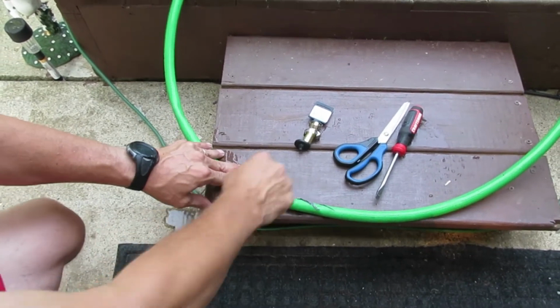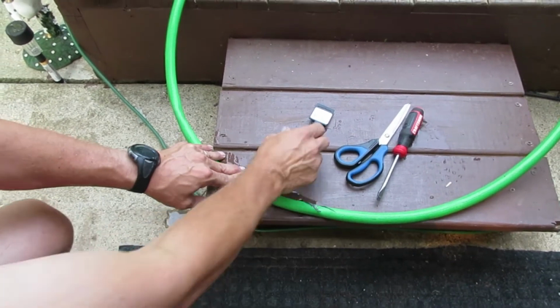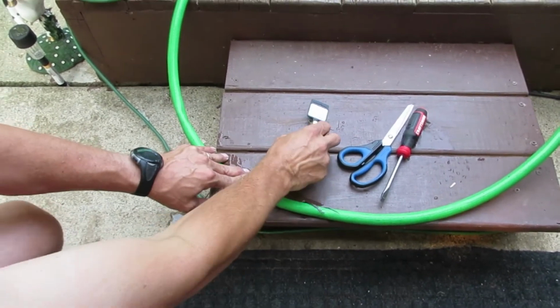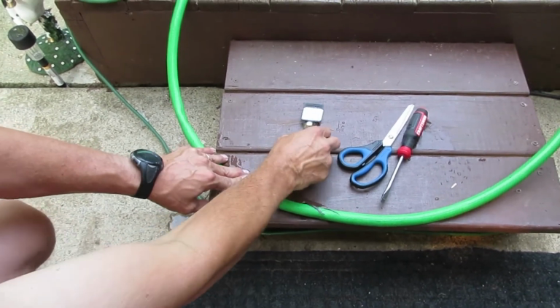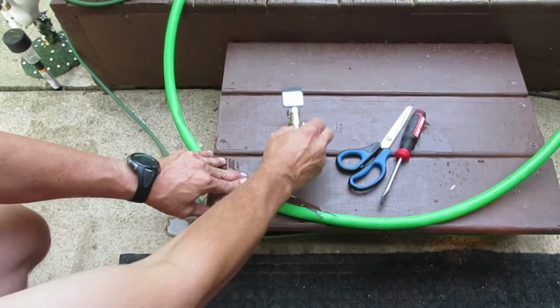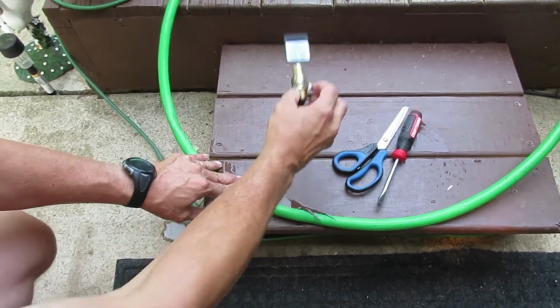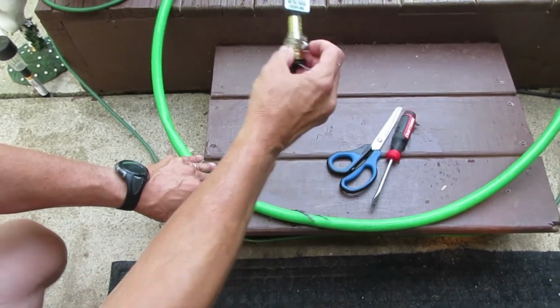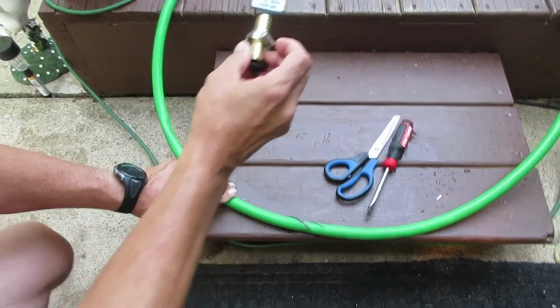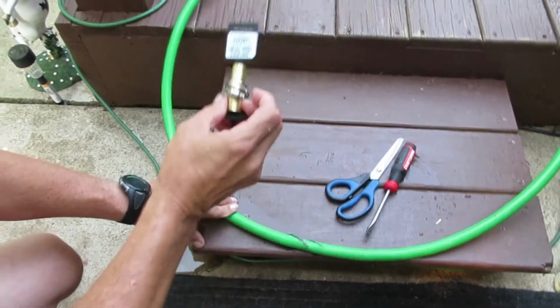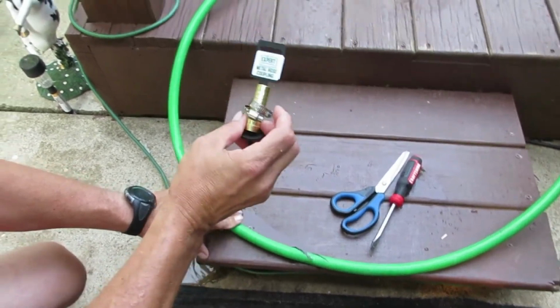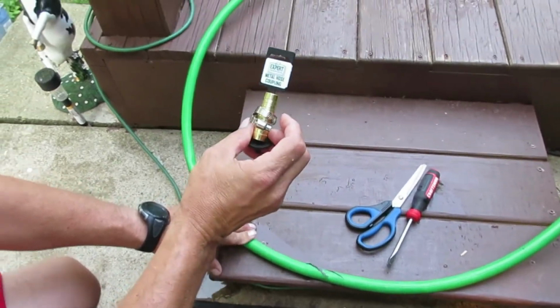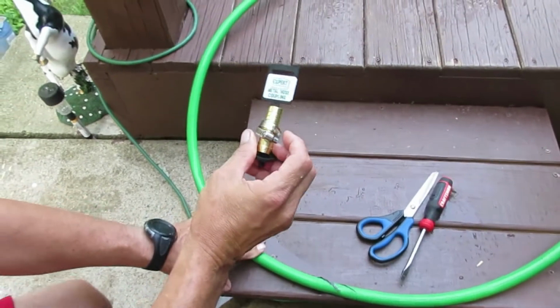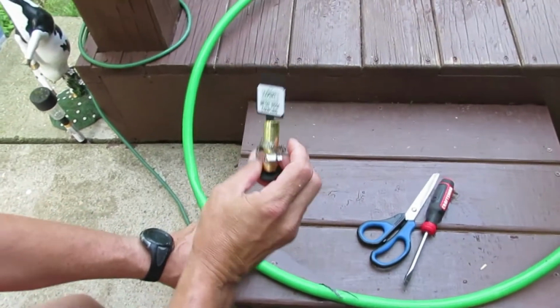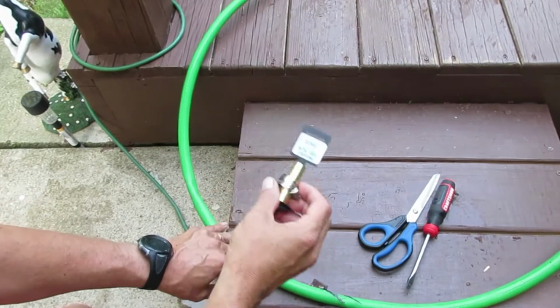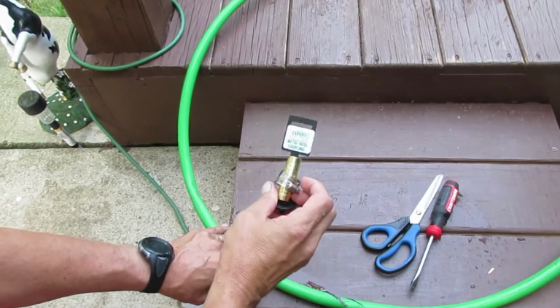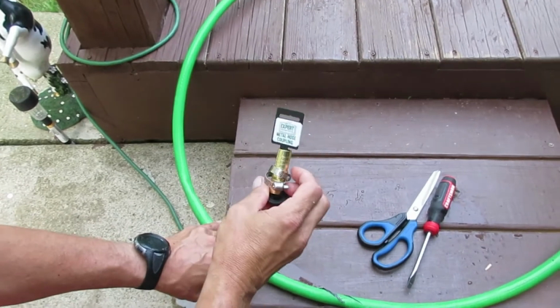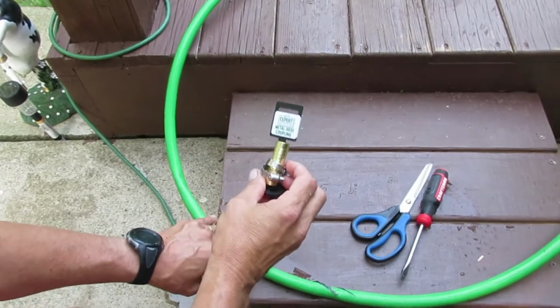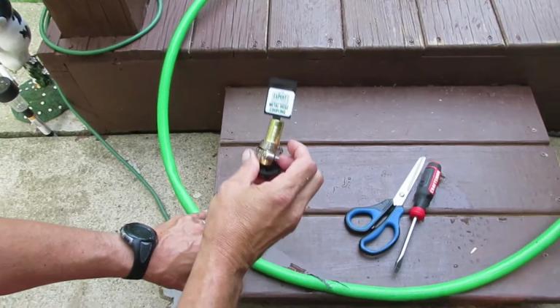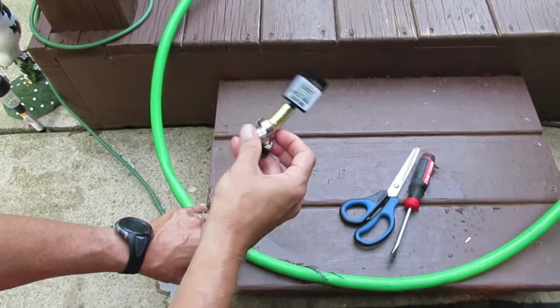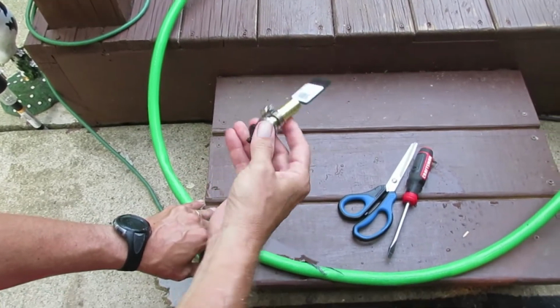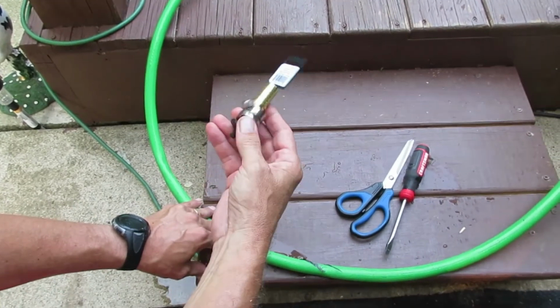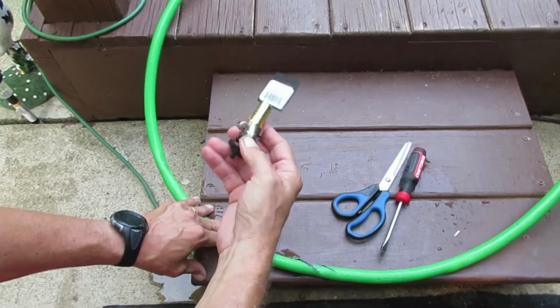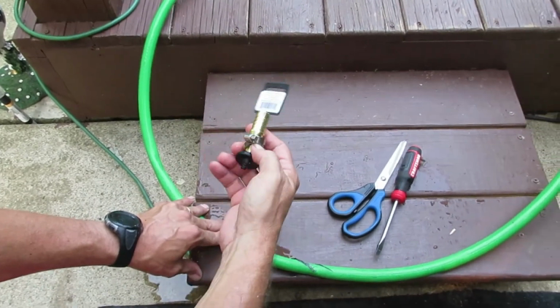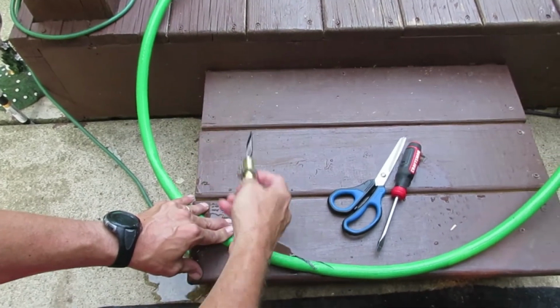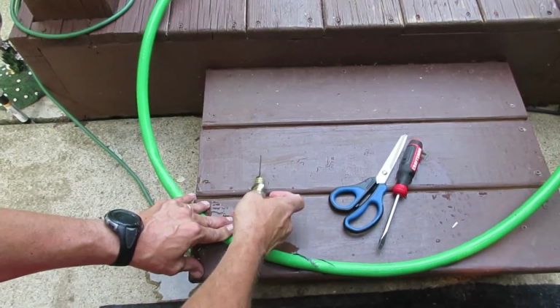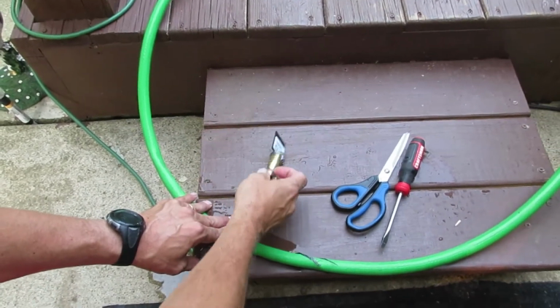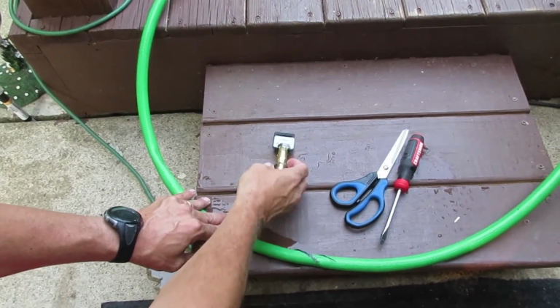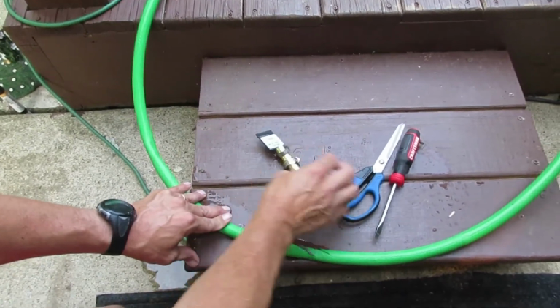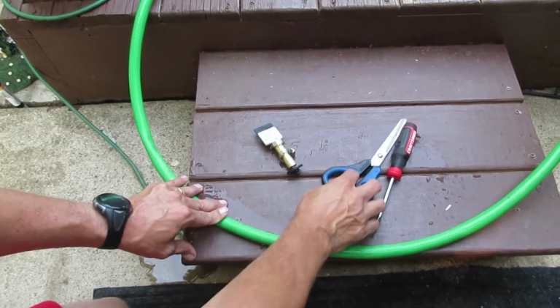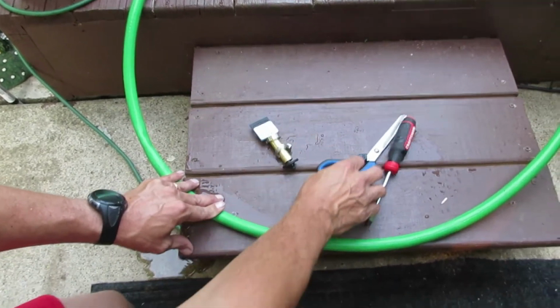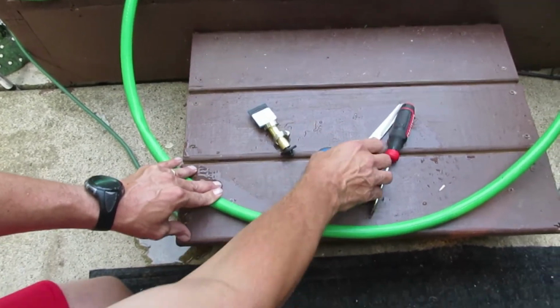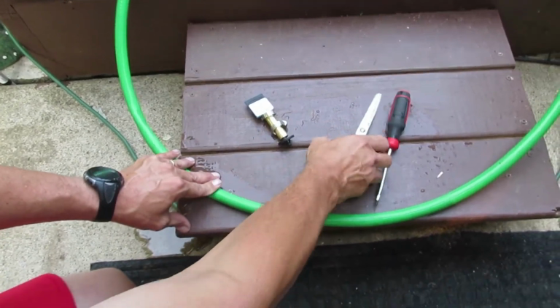This is your coupler. You can find these at Walmart. It's very simple to fix this project here.